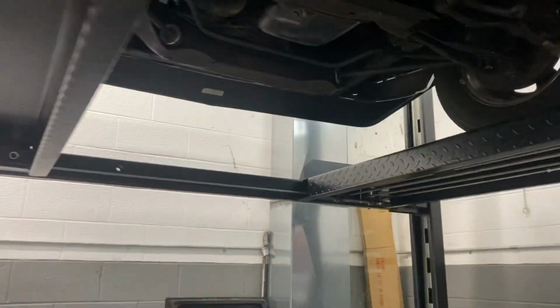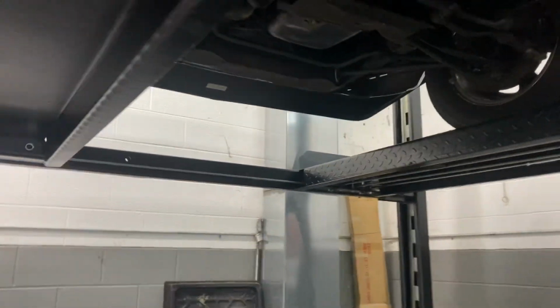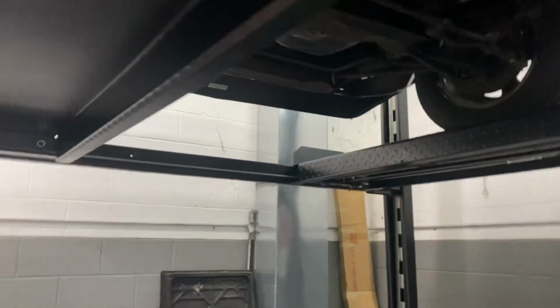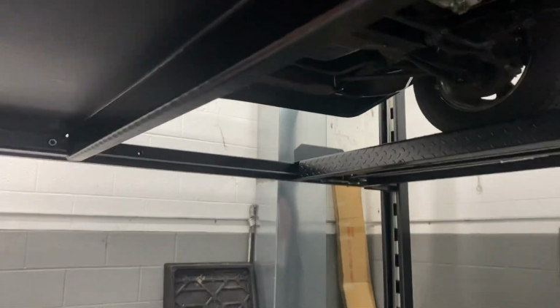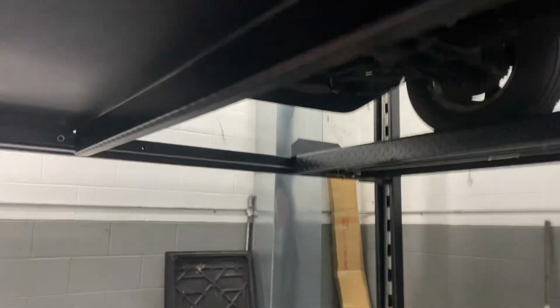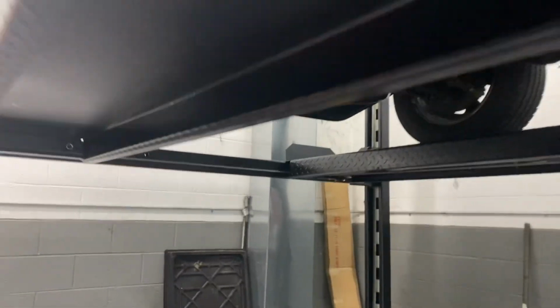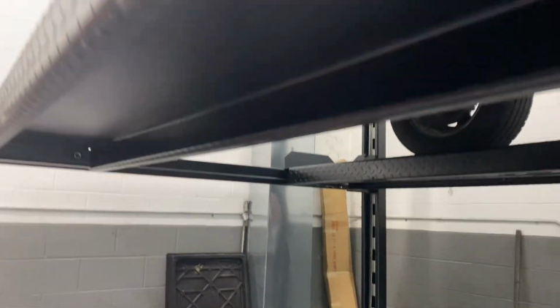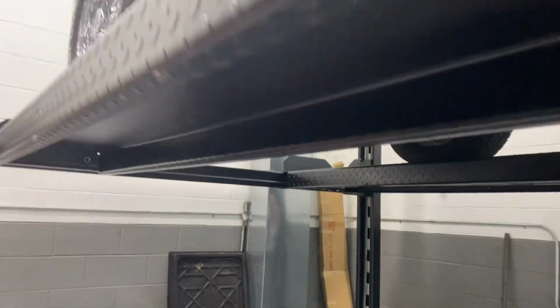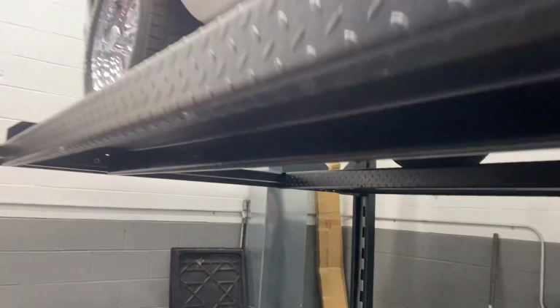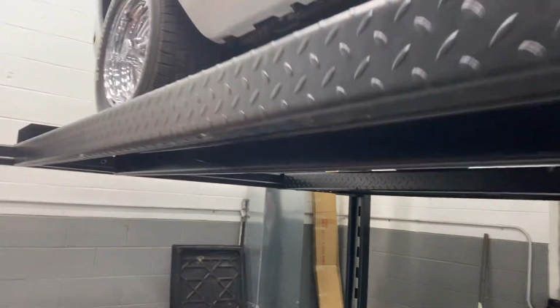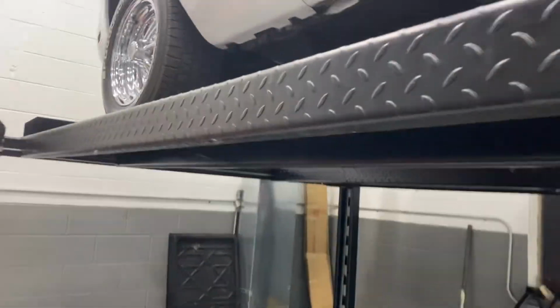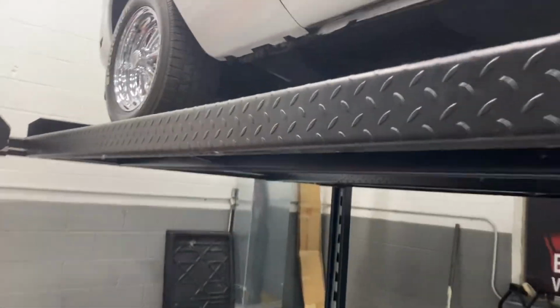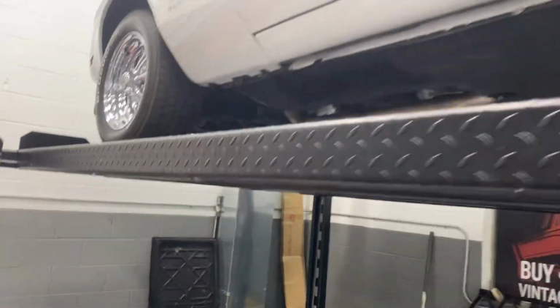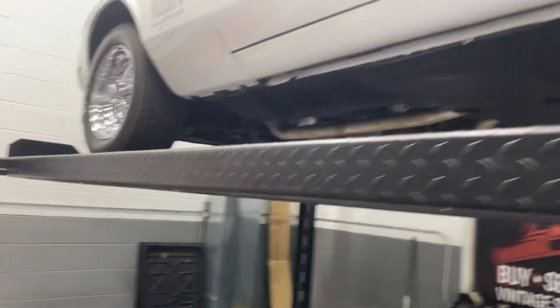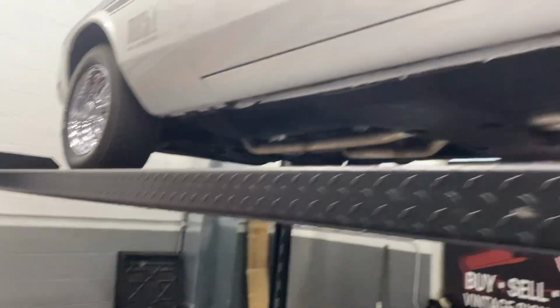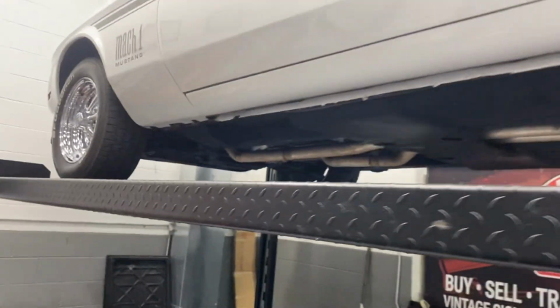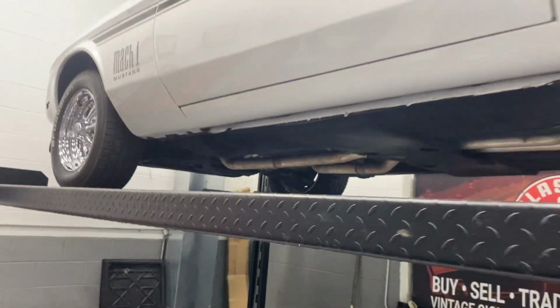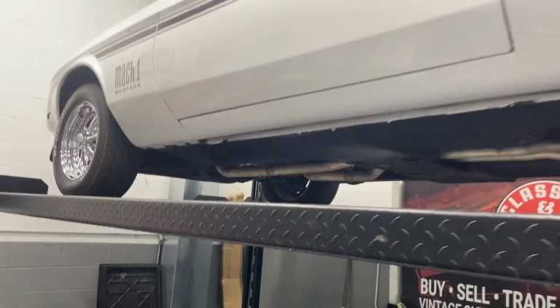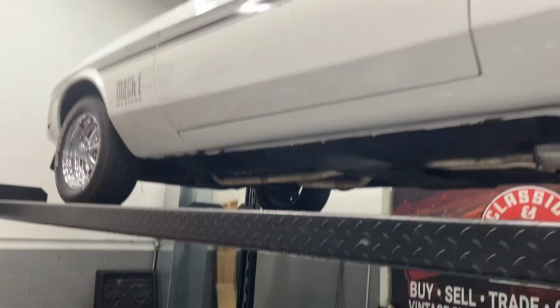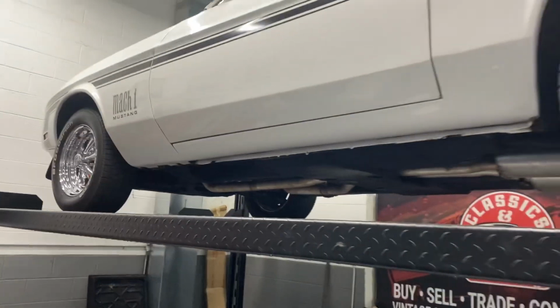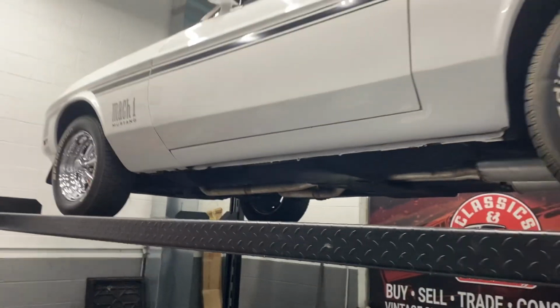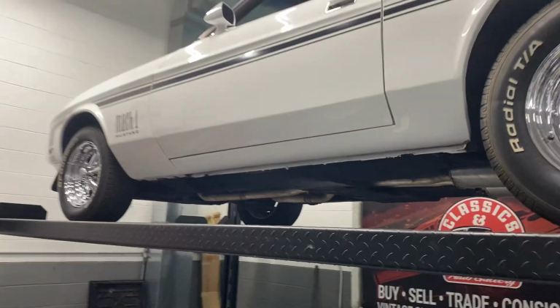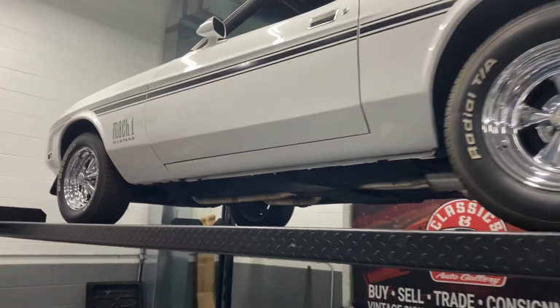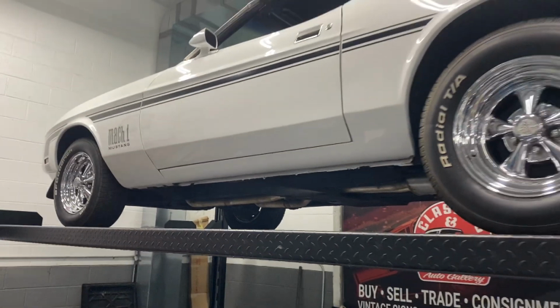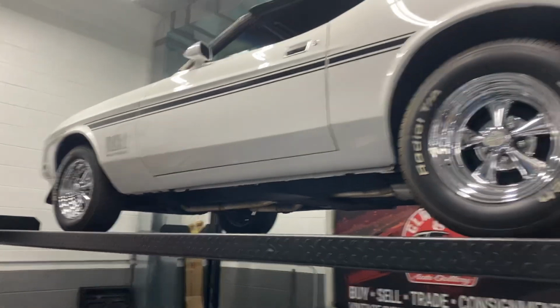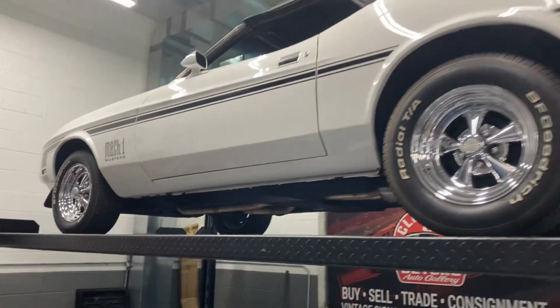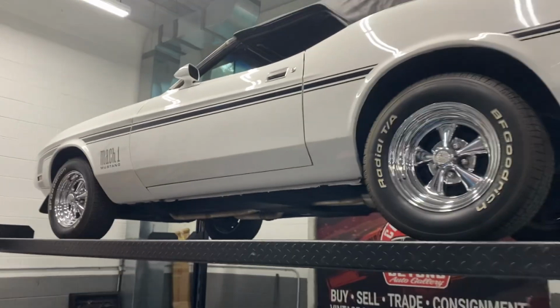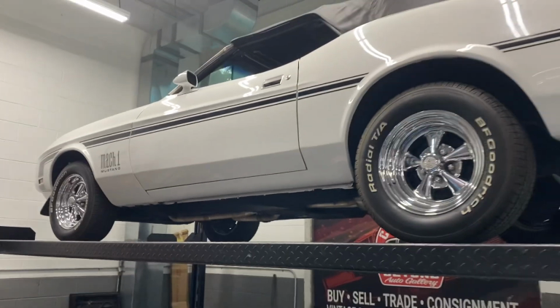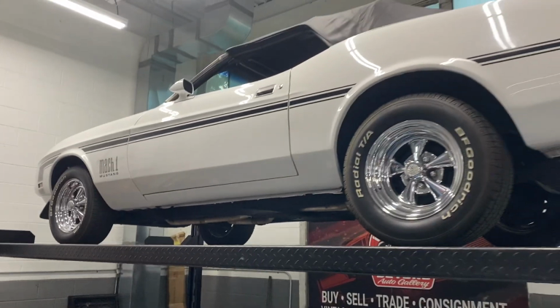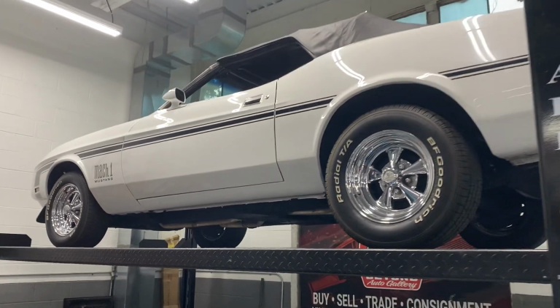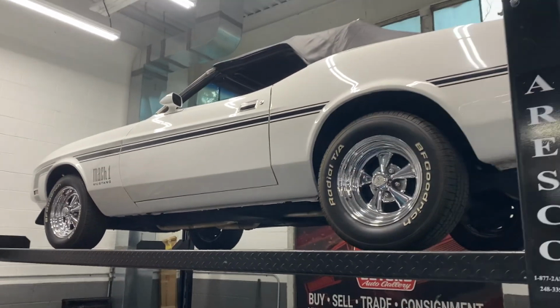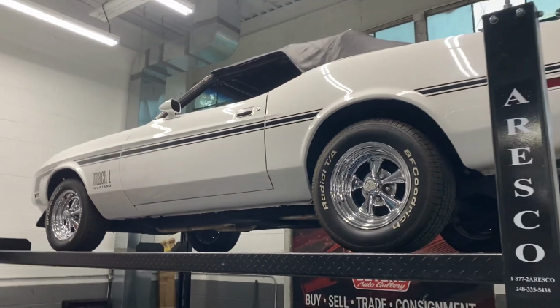If you're looking for a really nice driver at a decent price point, this would be a great contender.